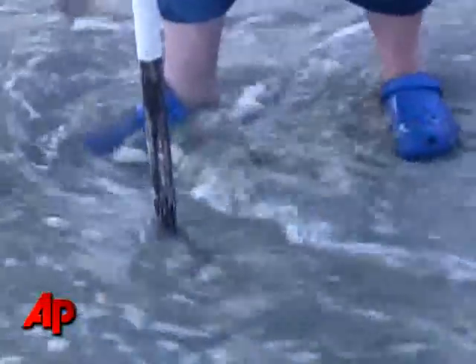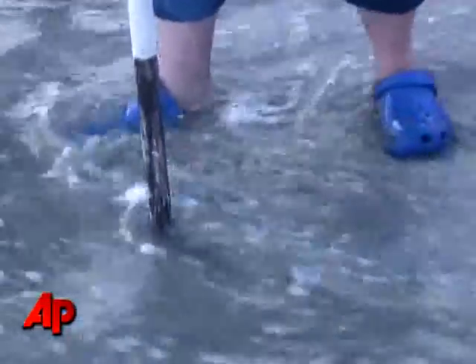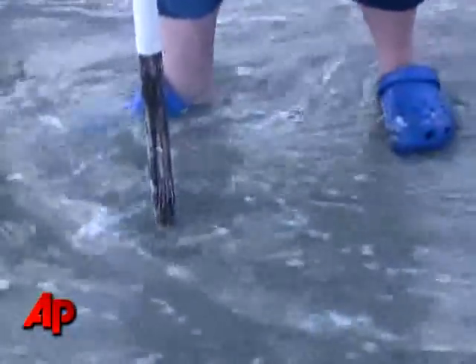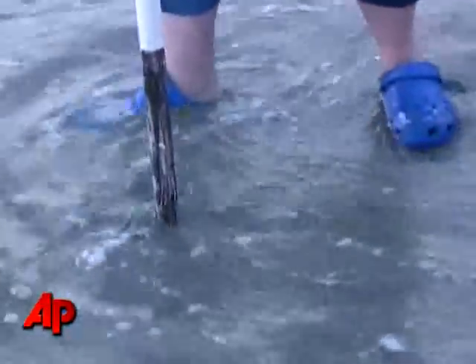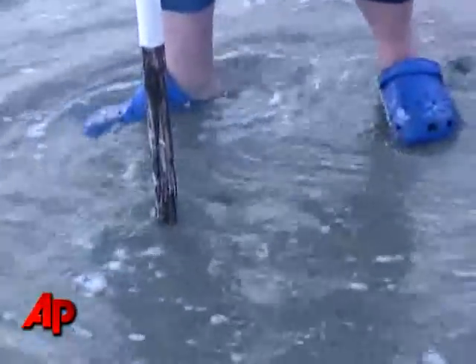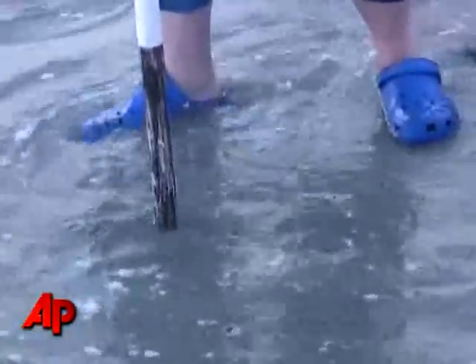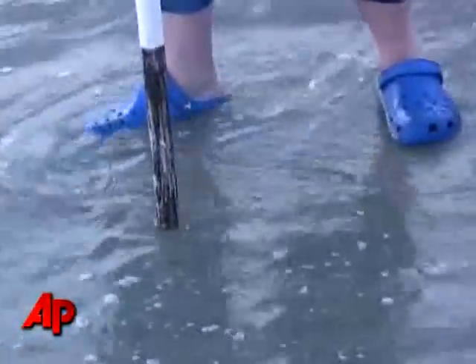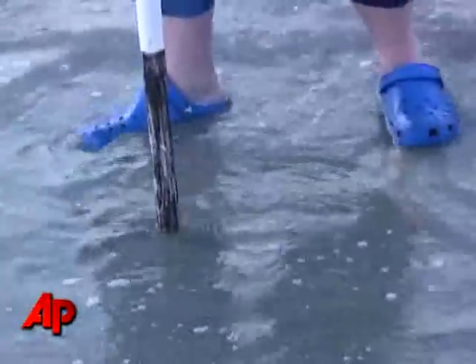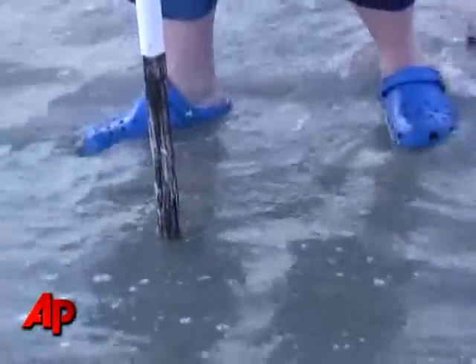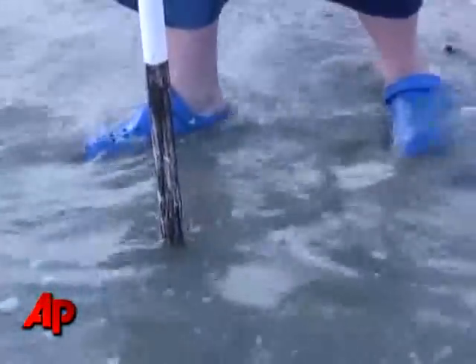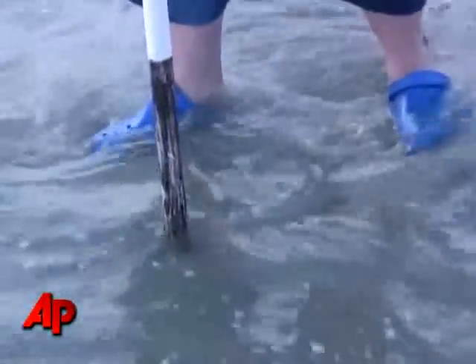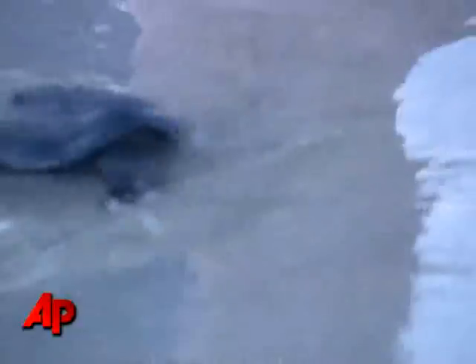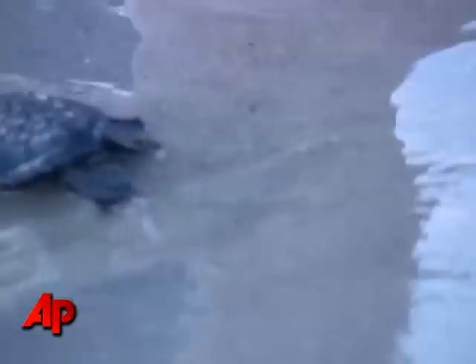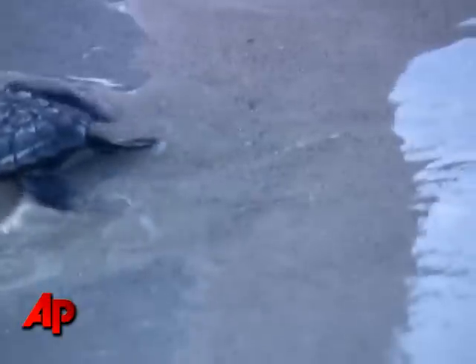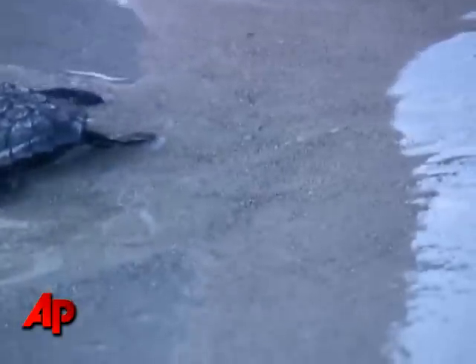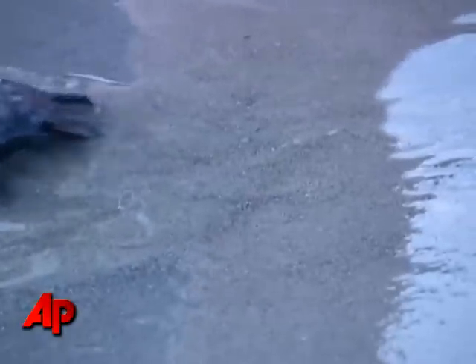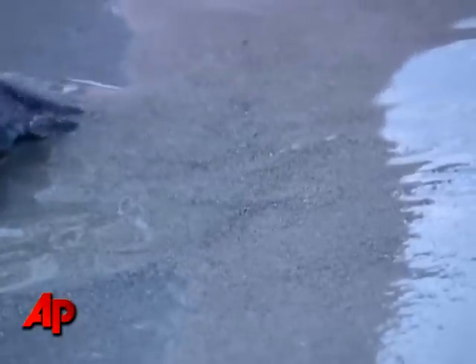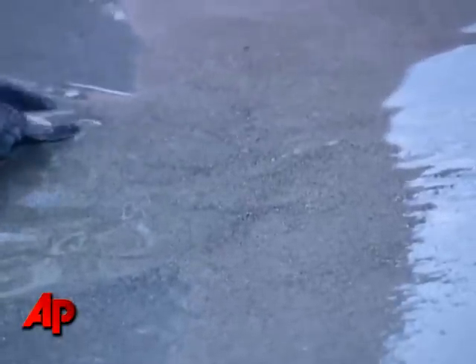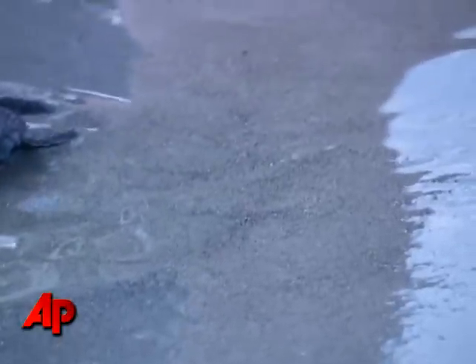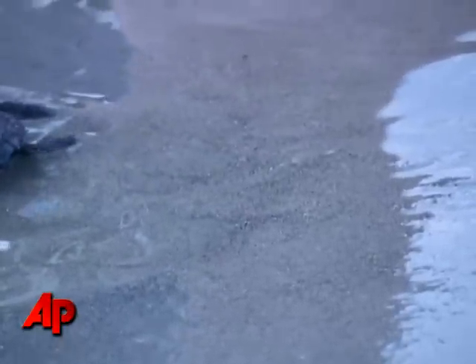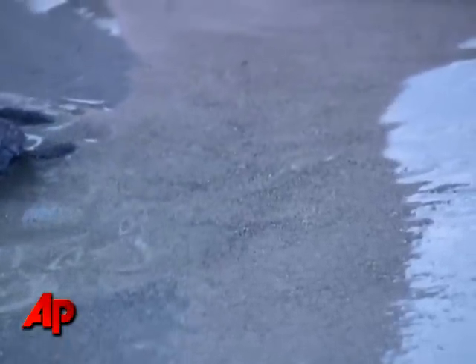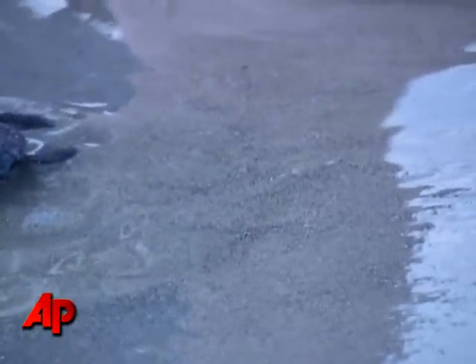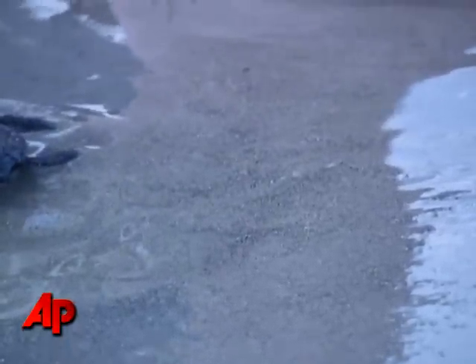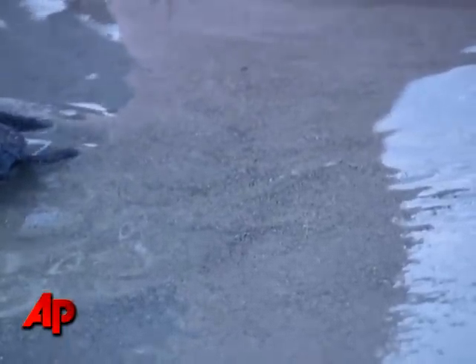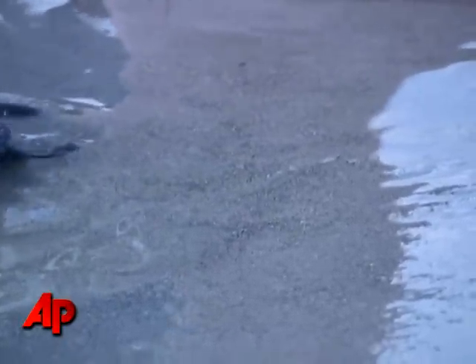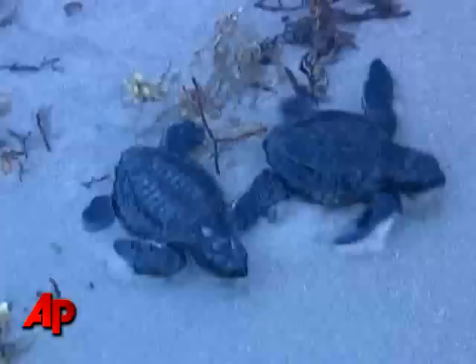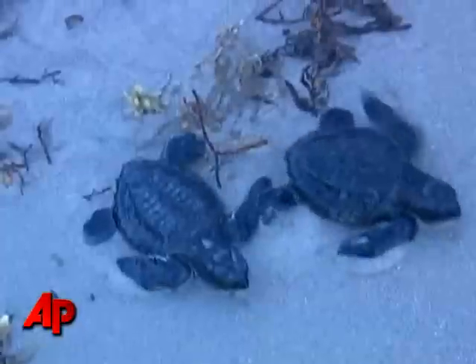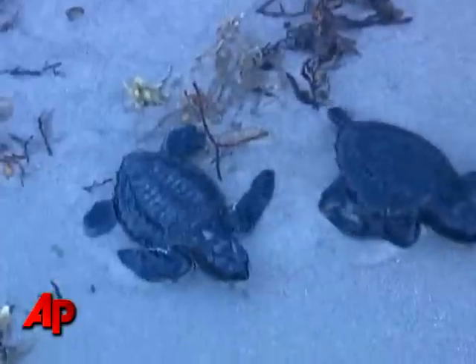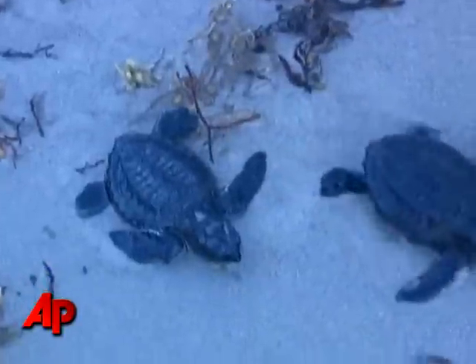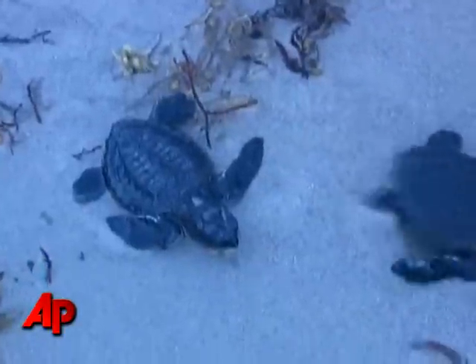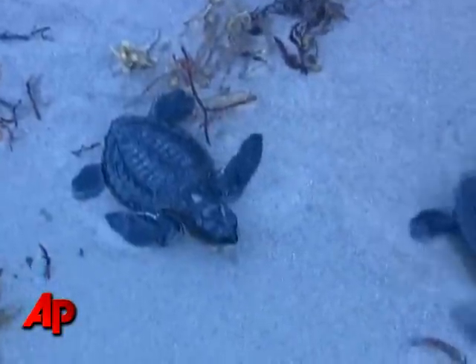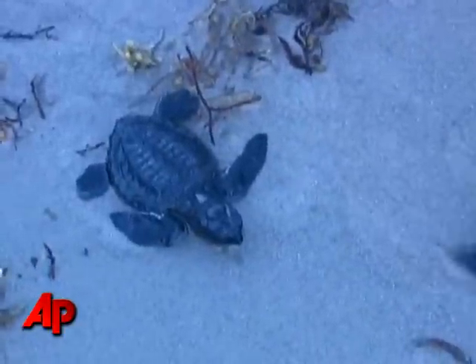At least seven to eight thousand Kemp's Ridley hatchlings have been released so far this year, and today we released 165.